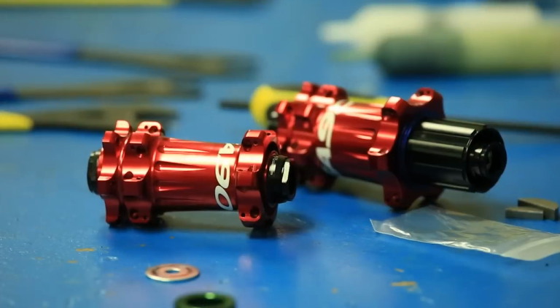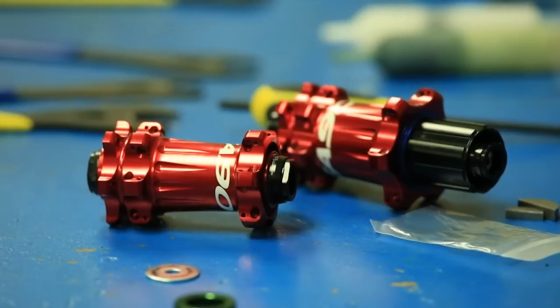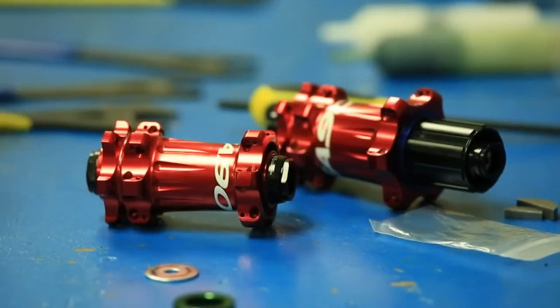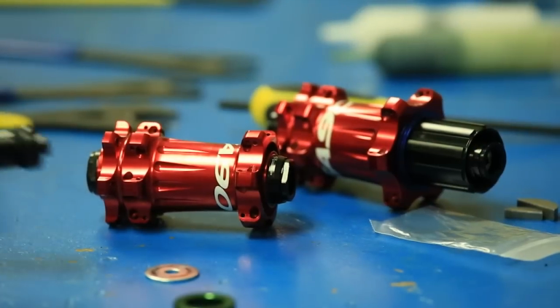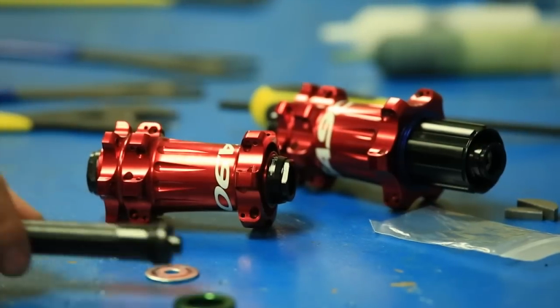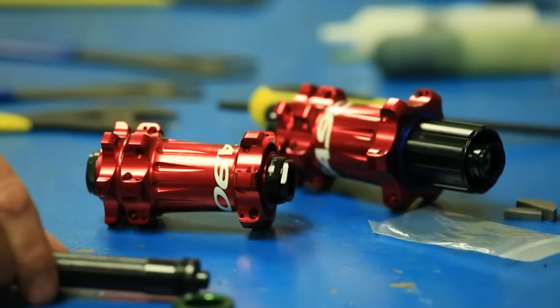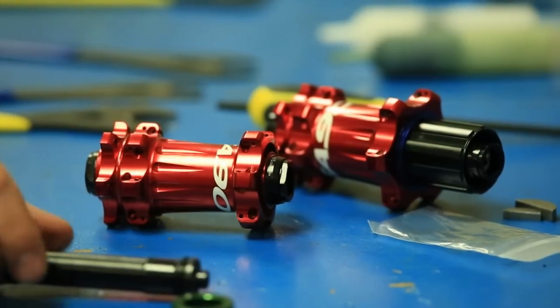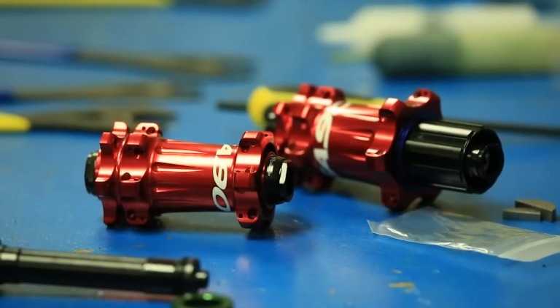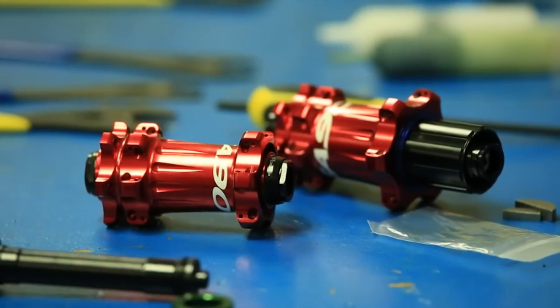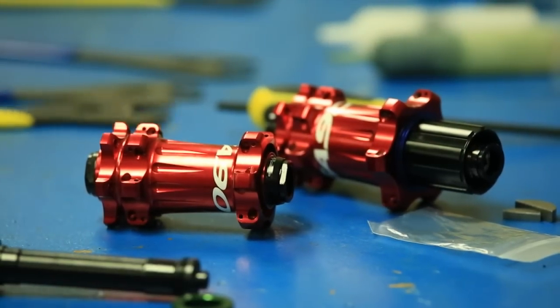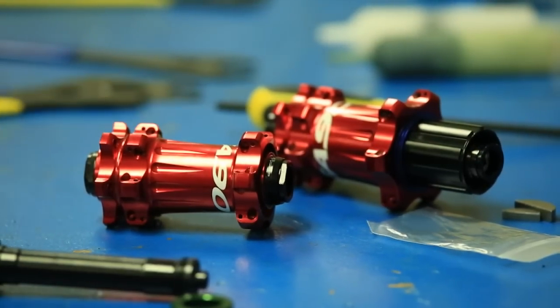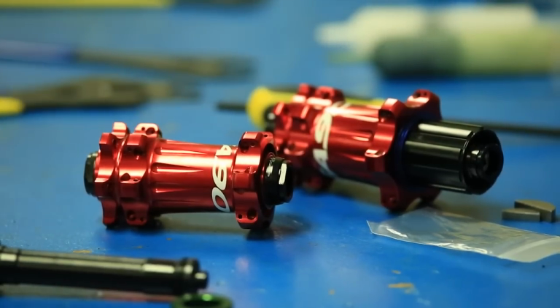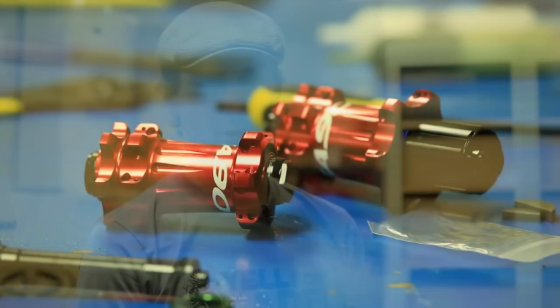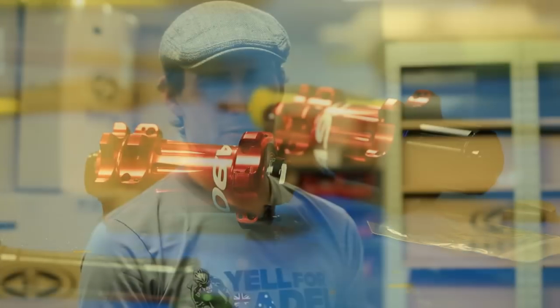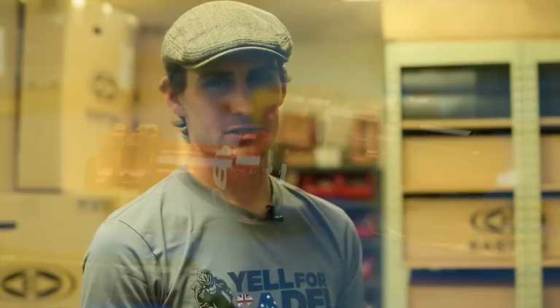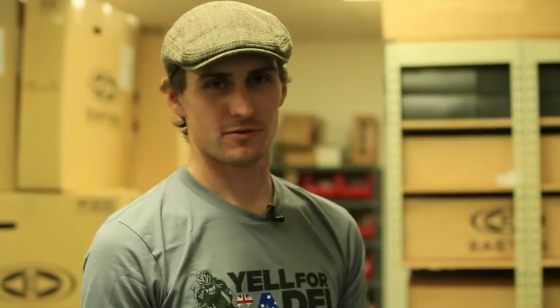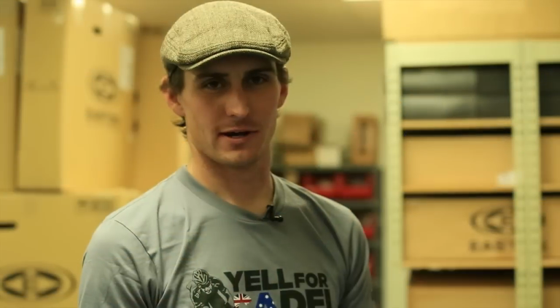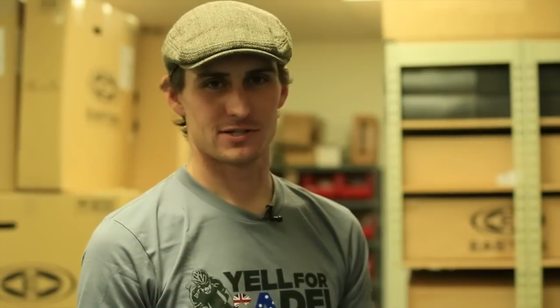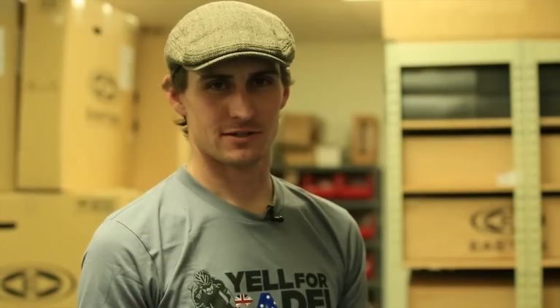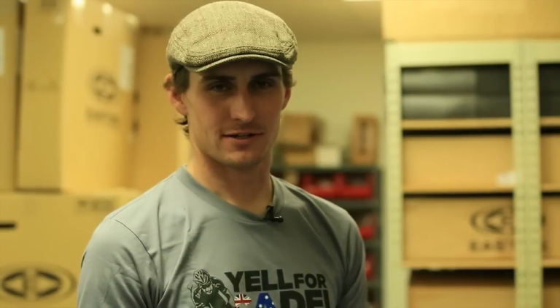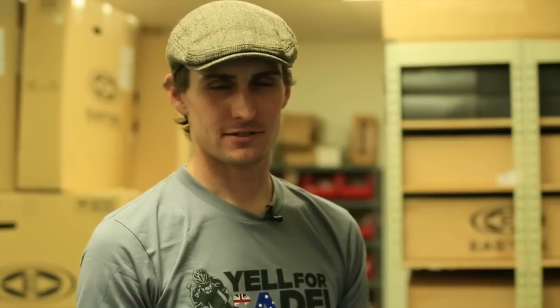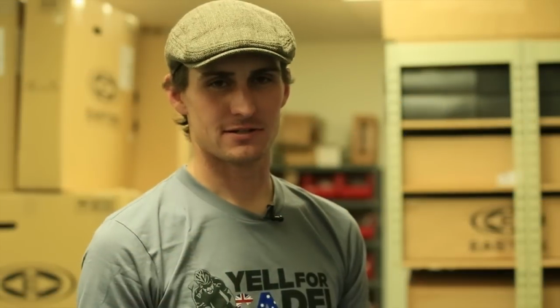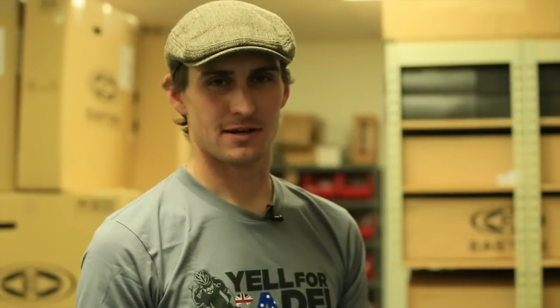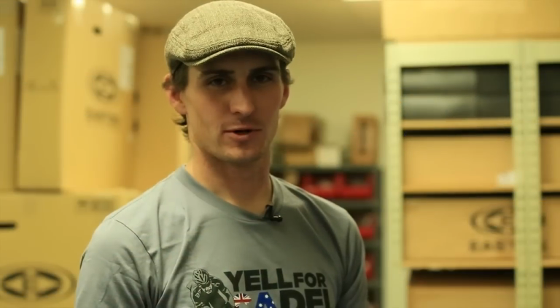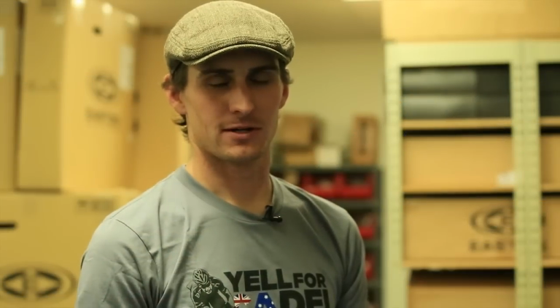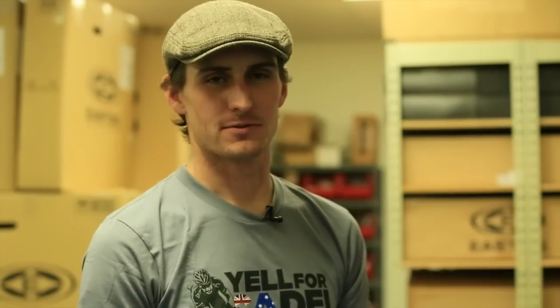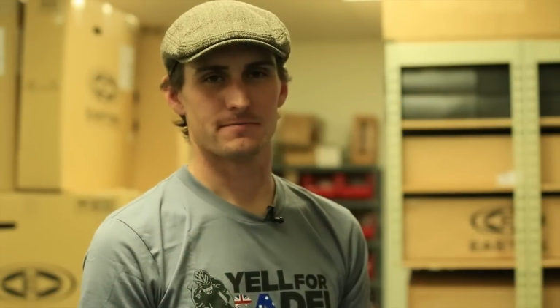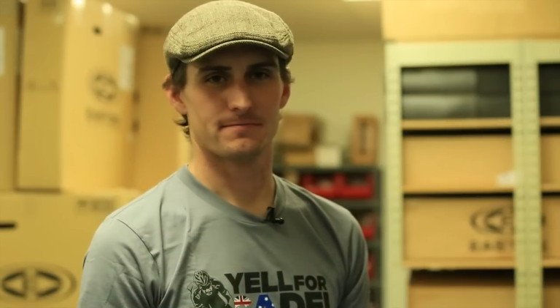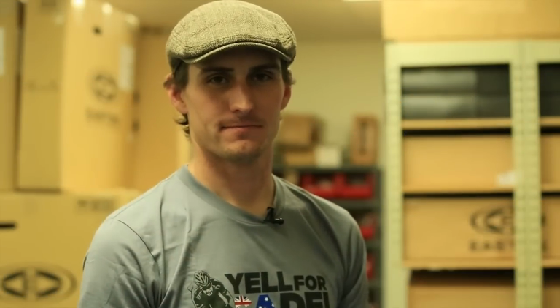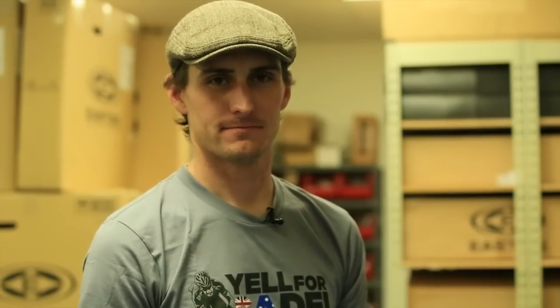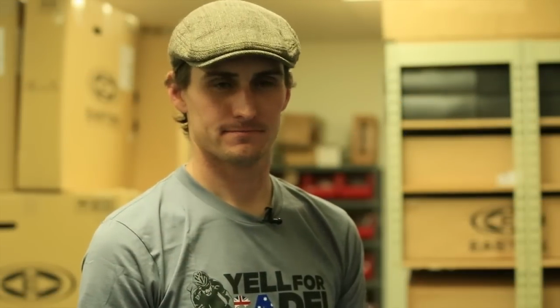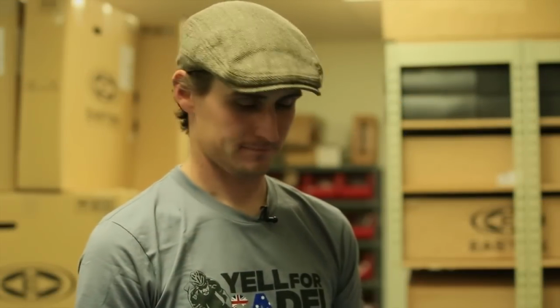So there you go — that's how easy it is to change from quick release to through axle on Easton M1 hubs.